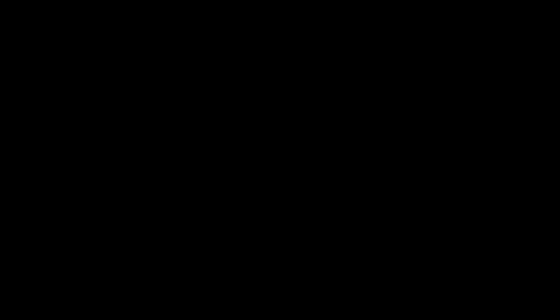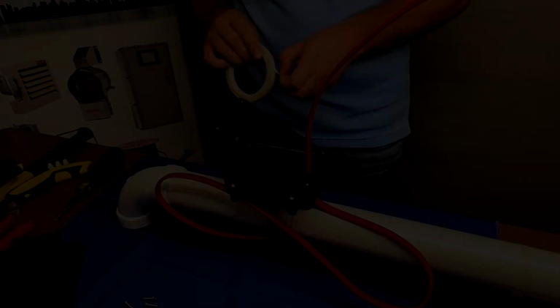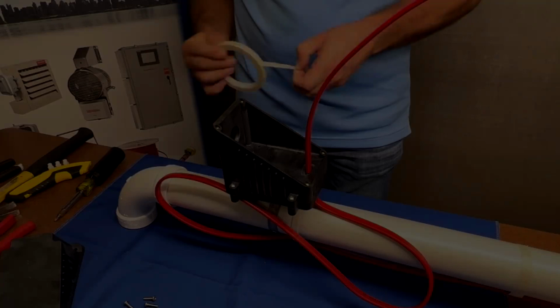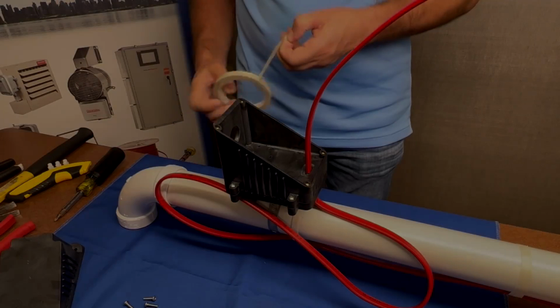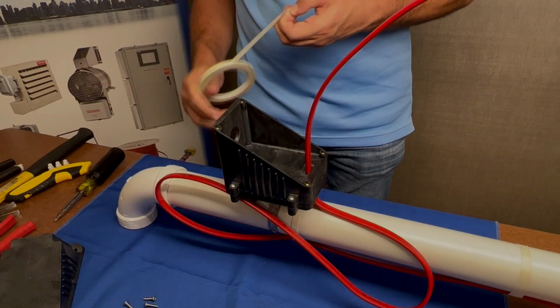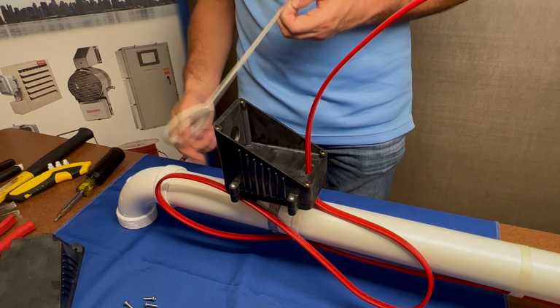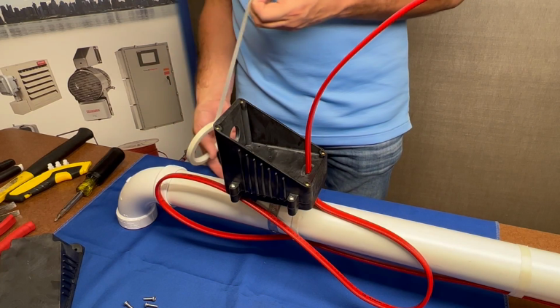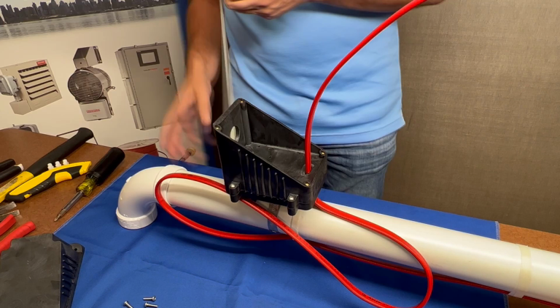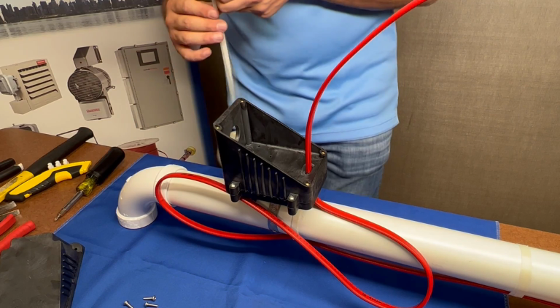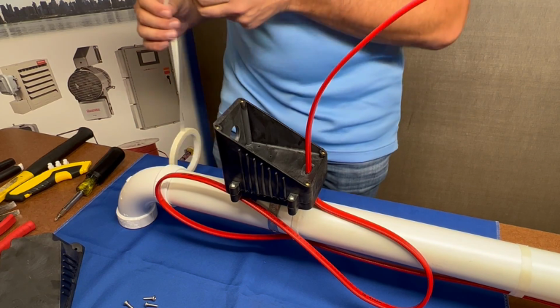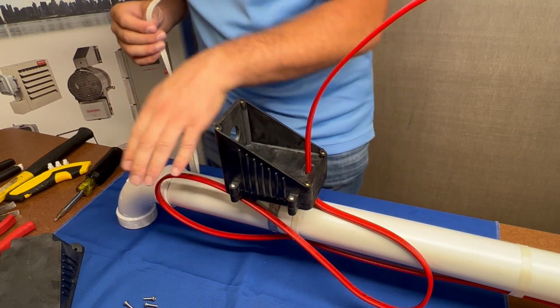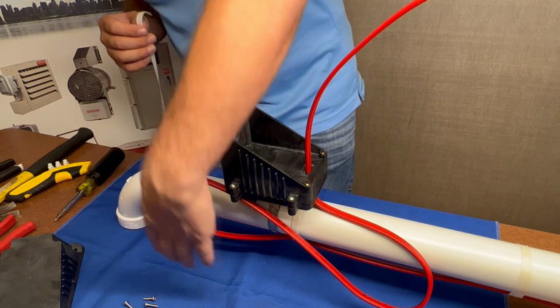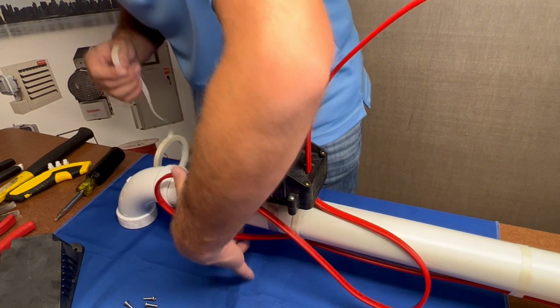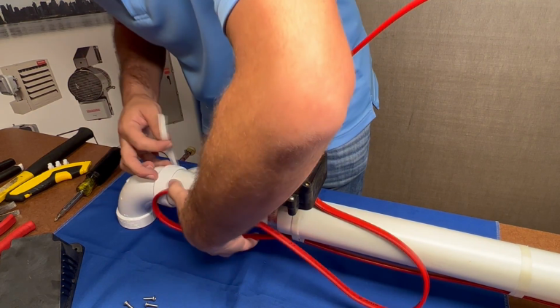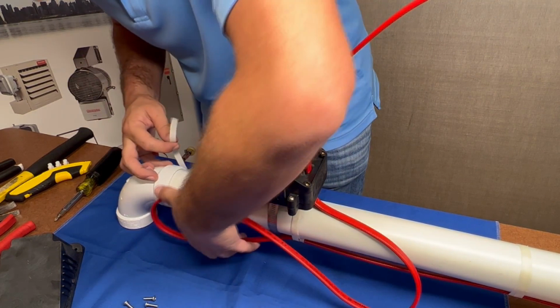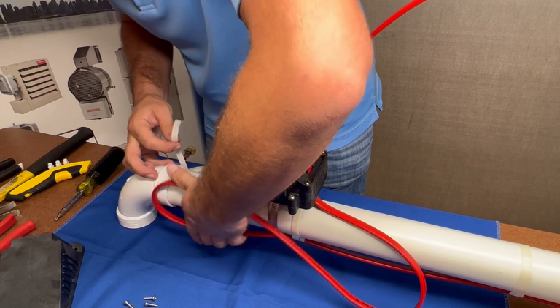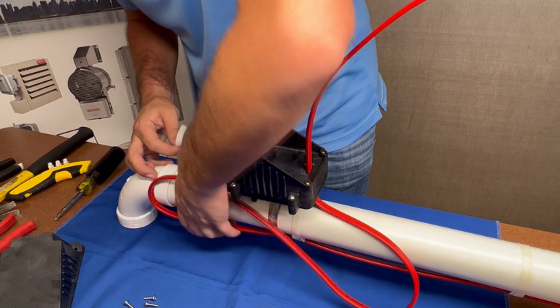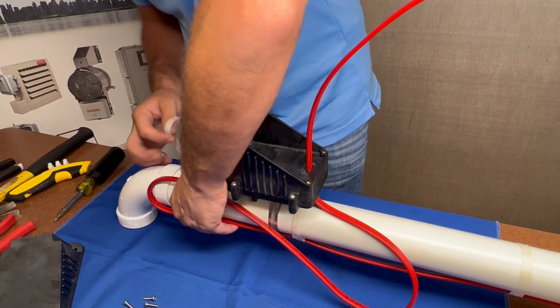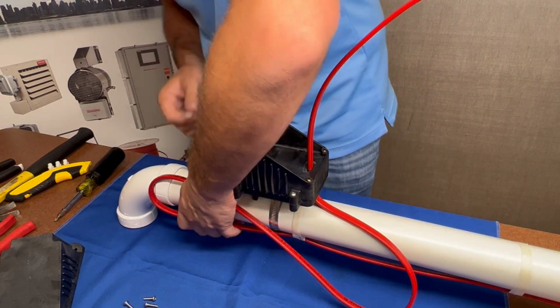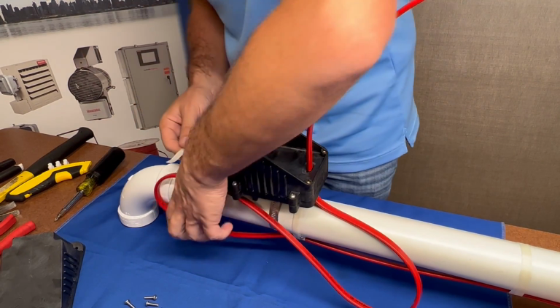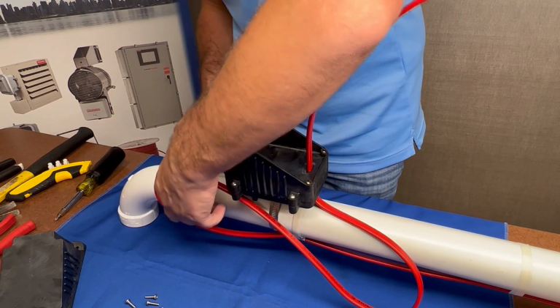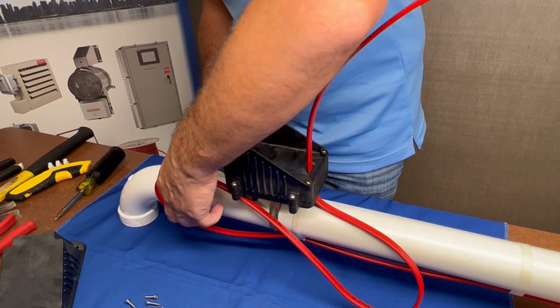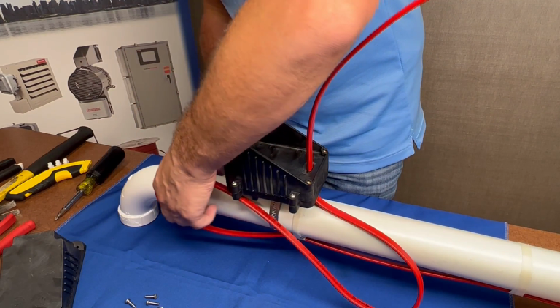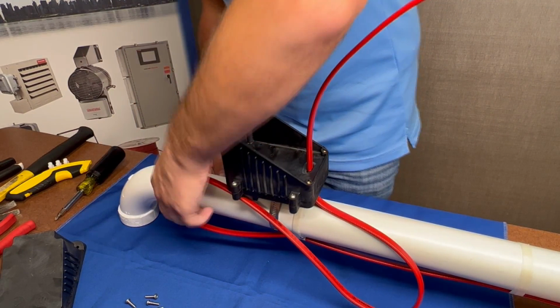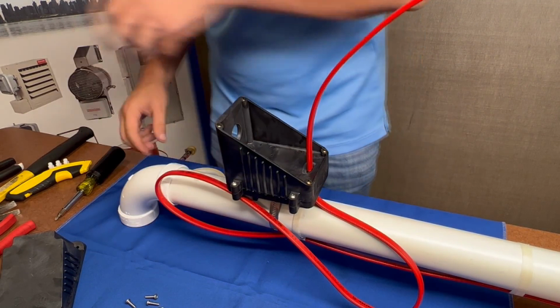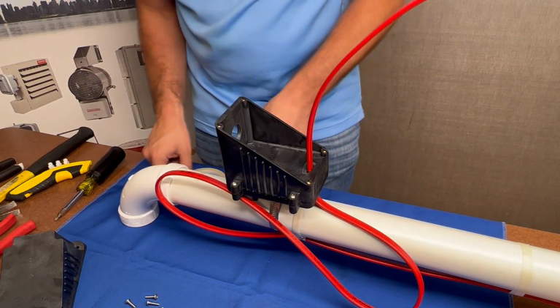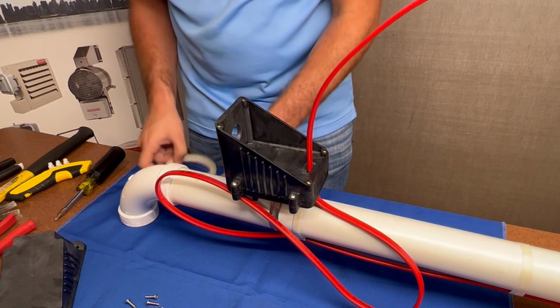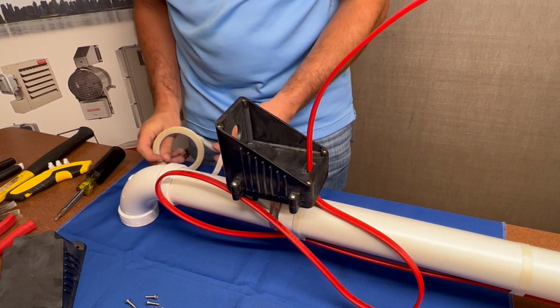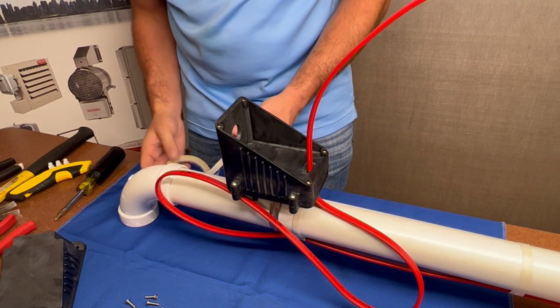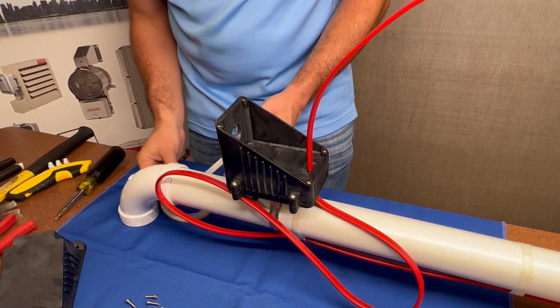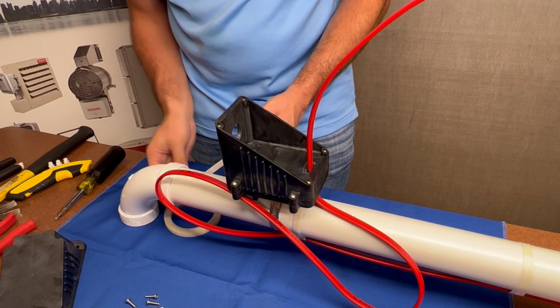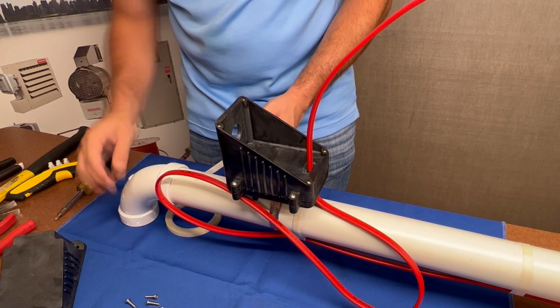Secure the service loop onto the pipe using fiberglass tape. Make sure not to exceed the bend radius of the cable and have a gentle curve as shown.